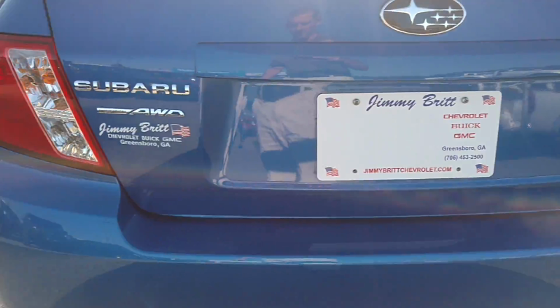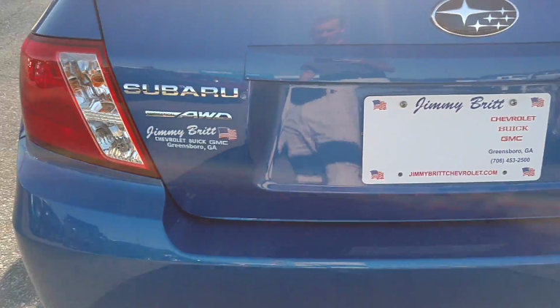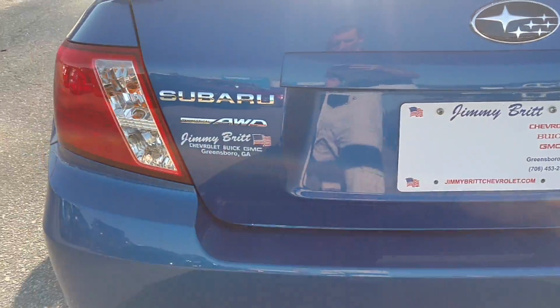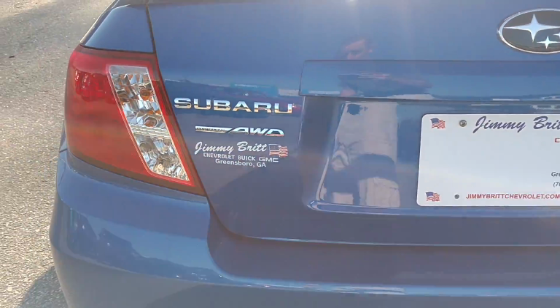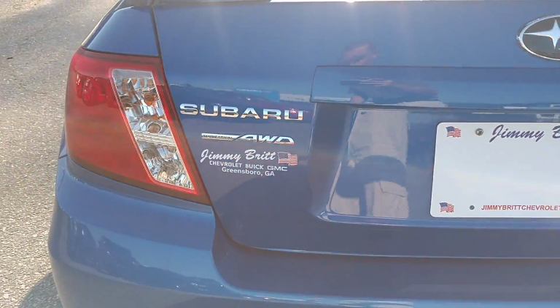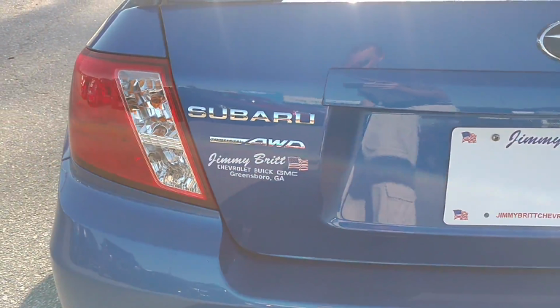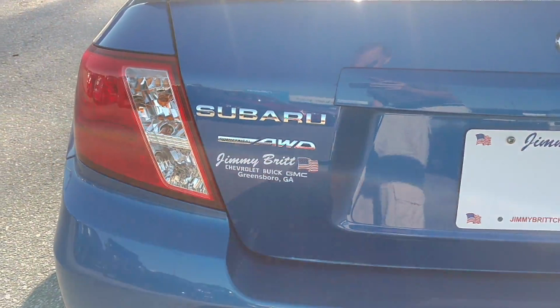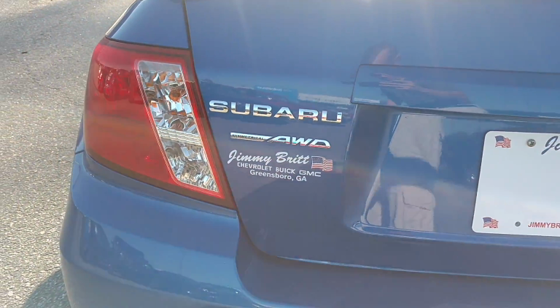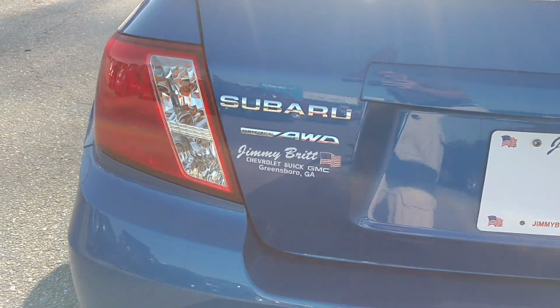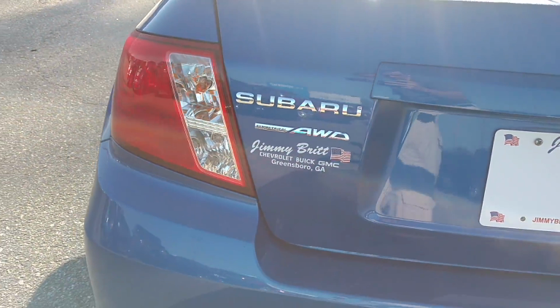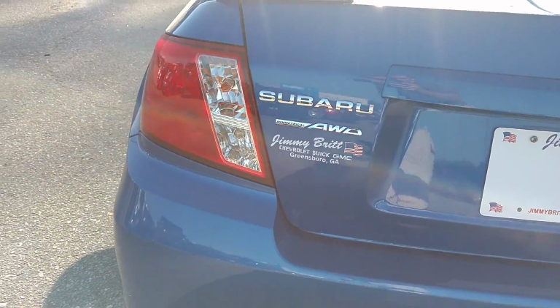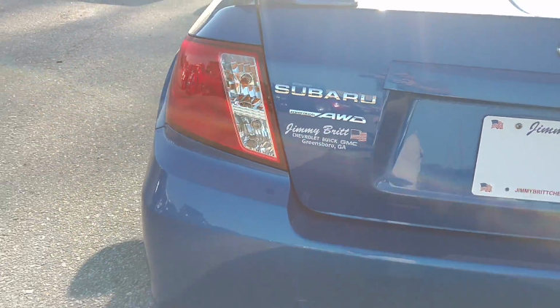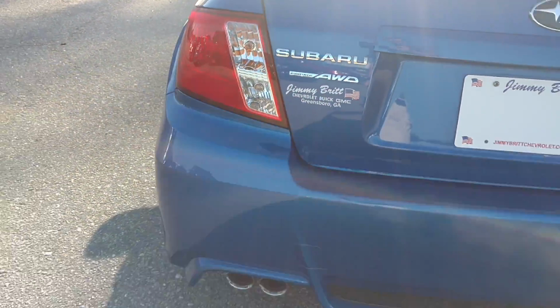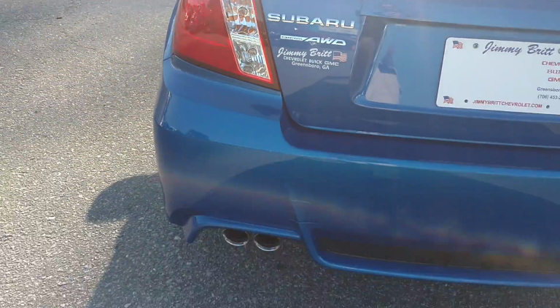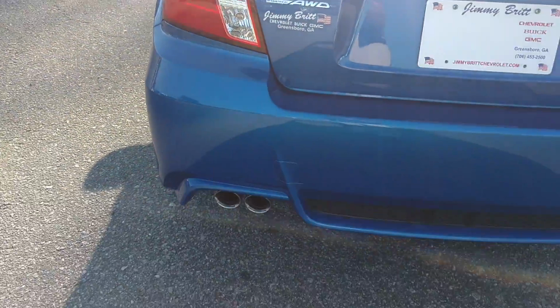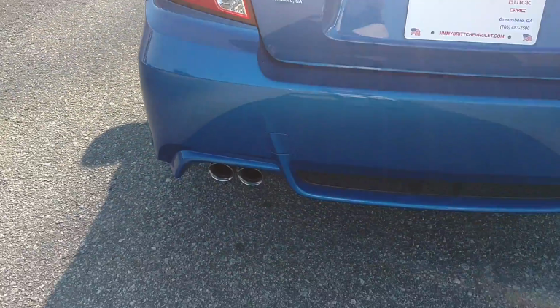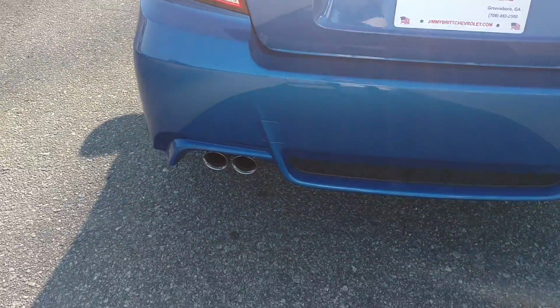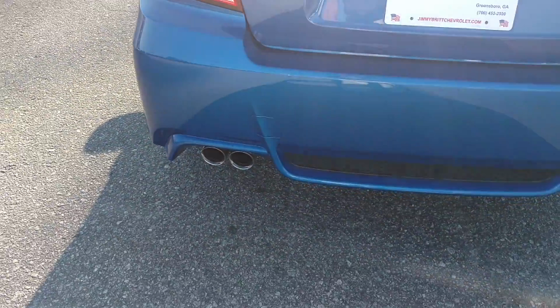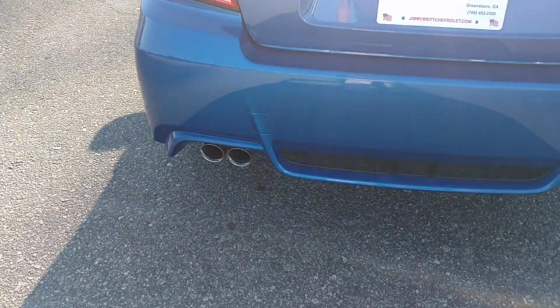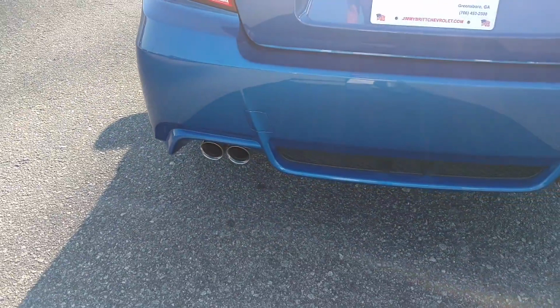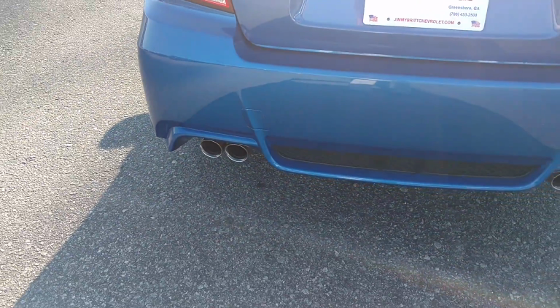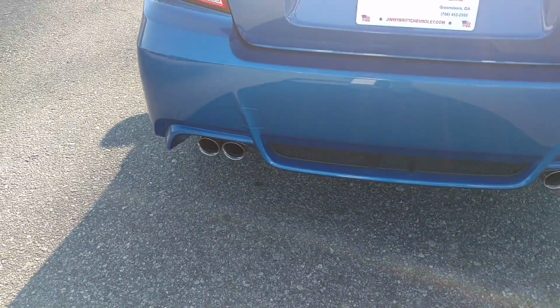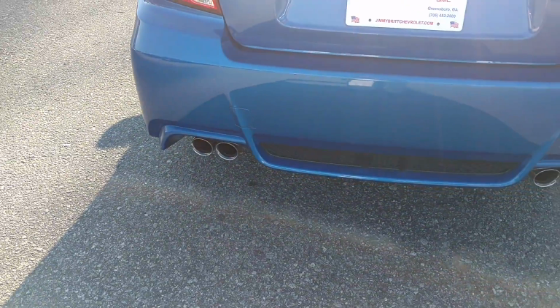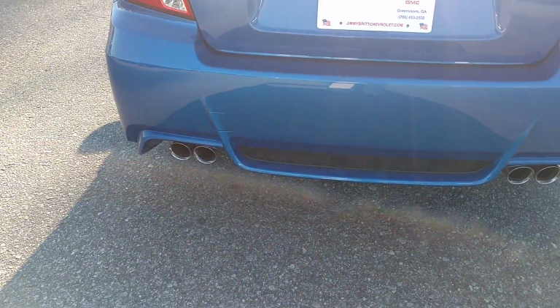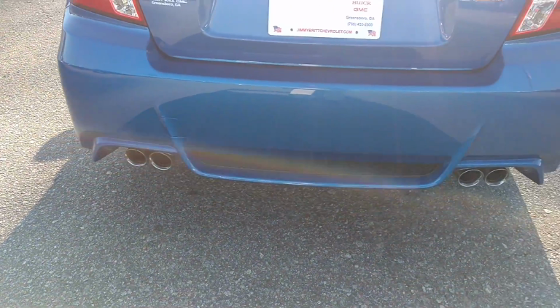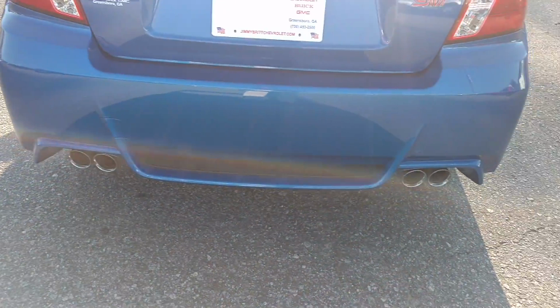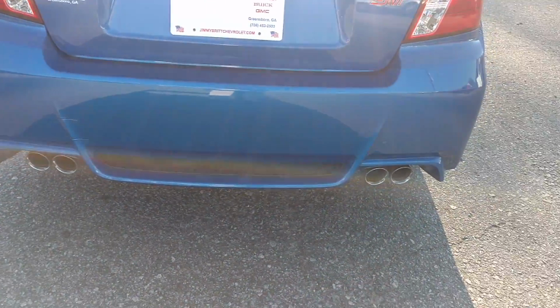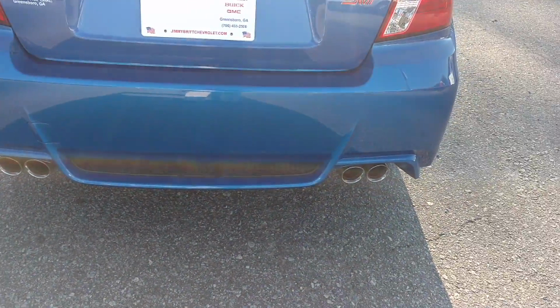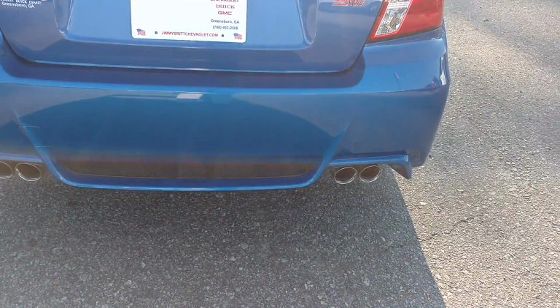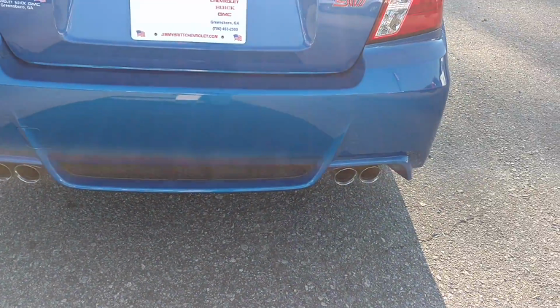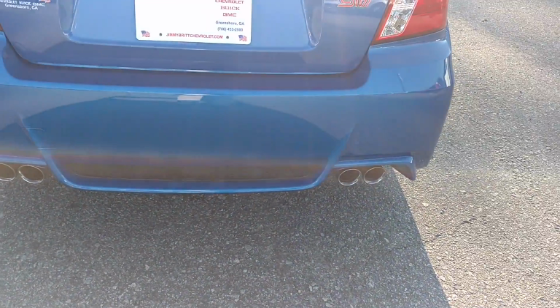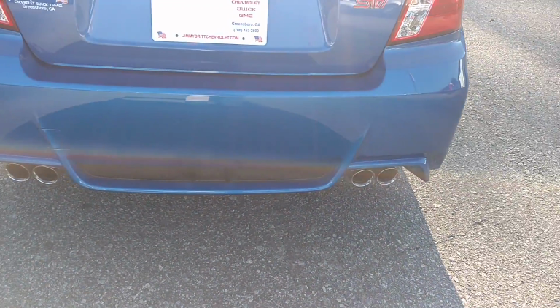STI, of course all-wheel drive. This one's got dual exhaust.